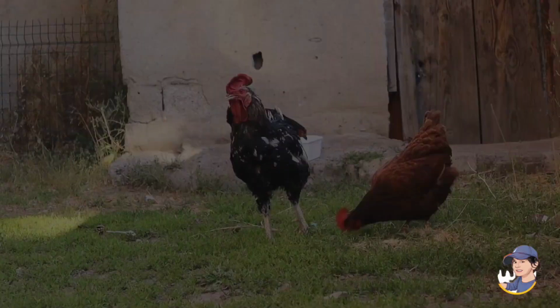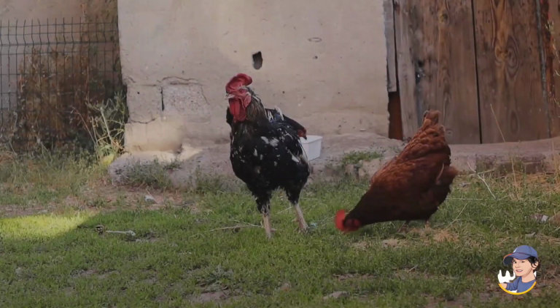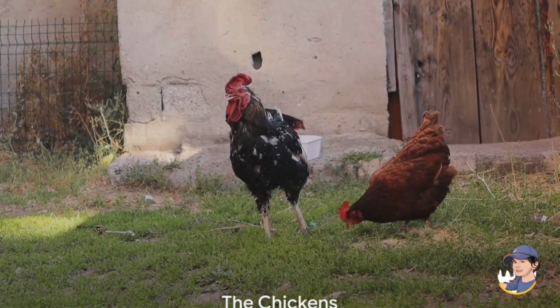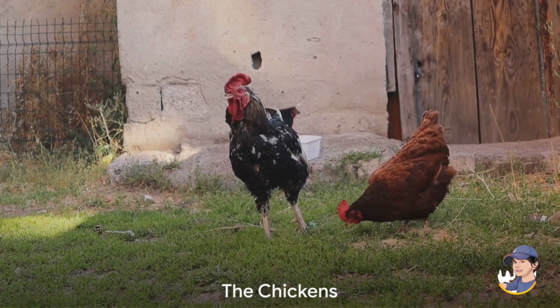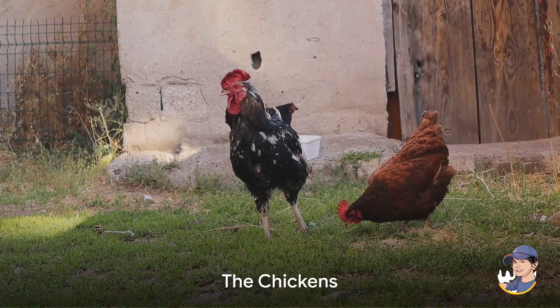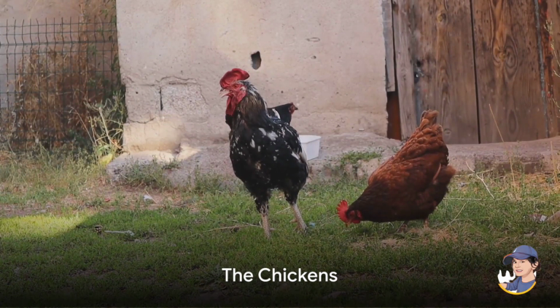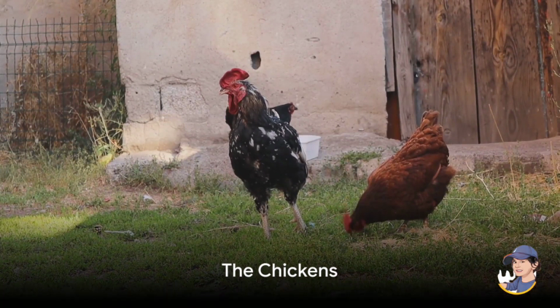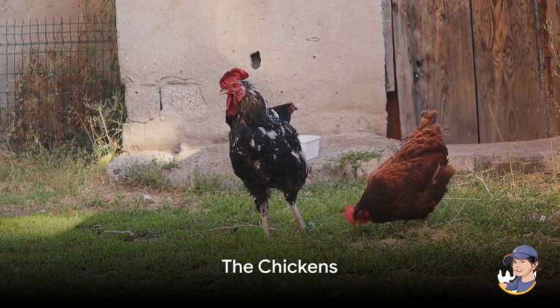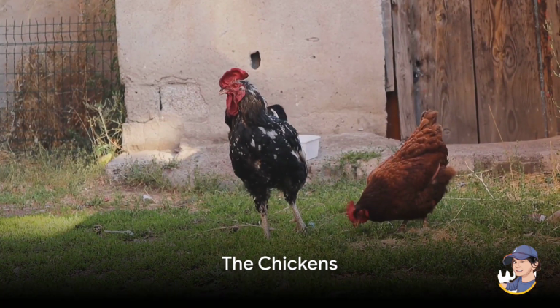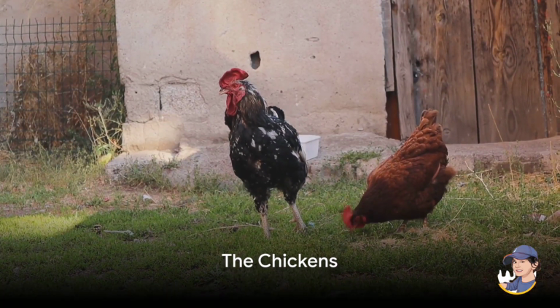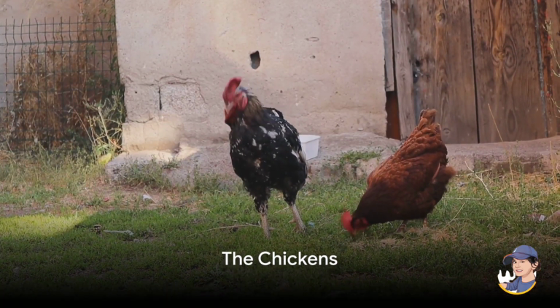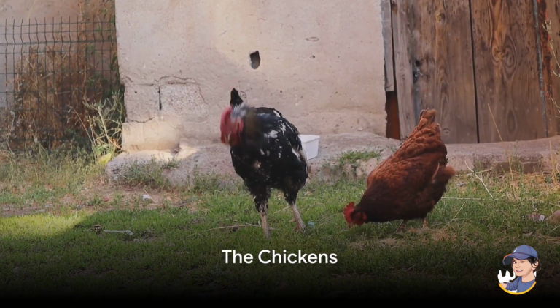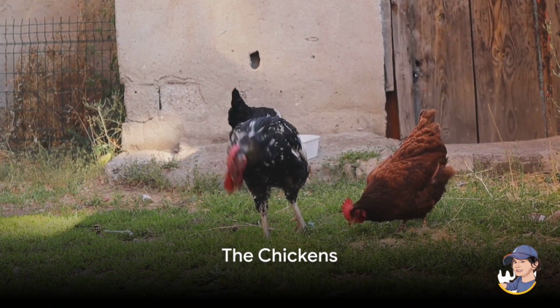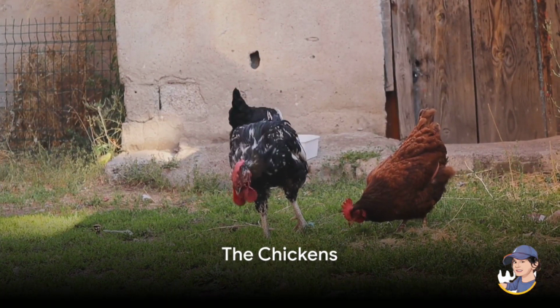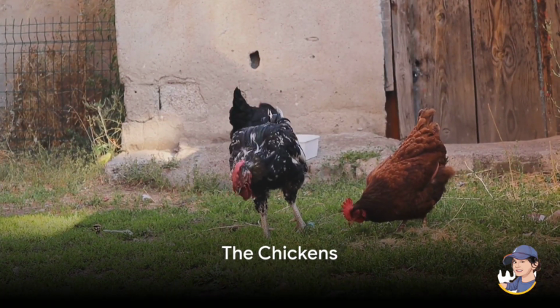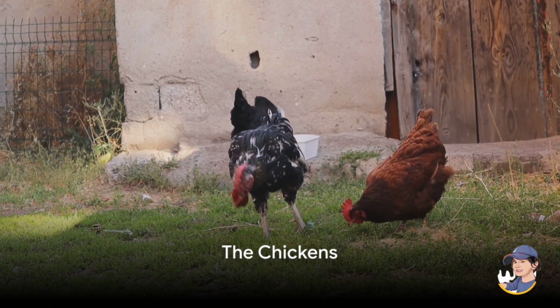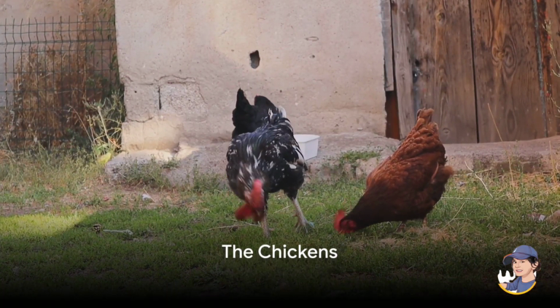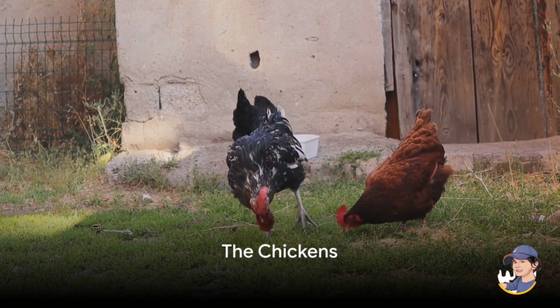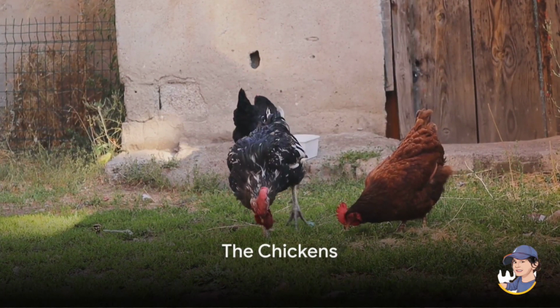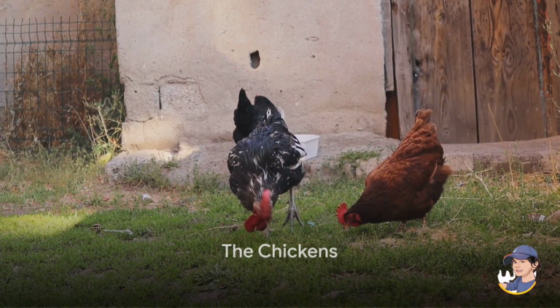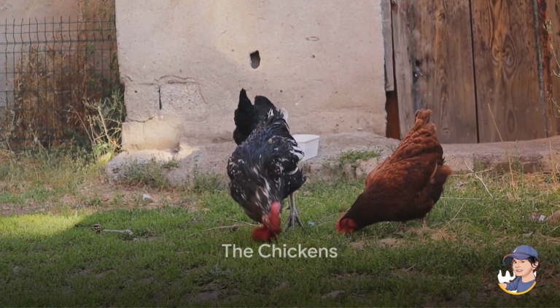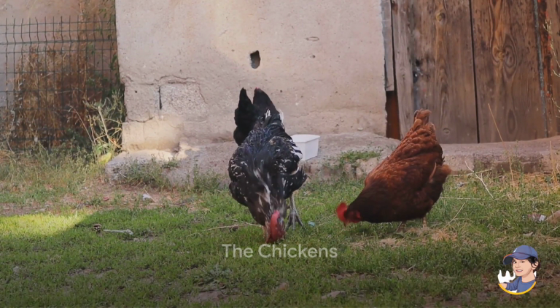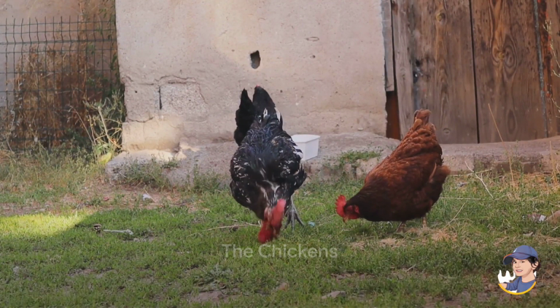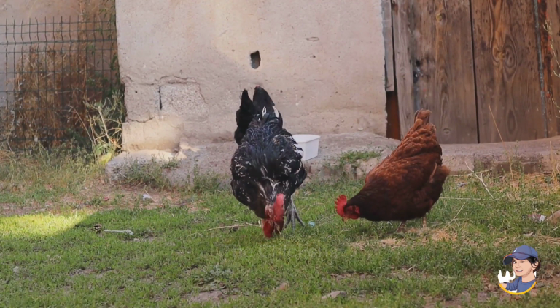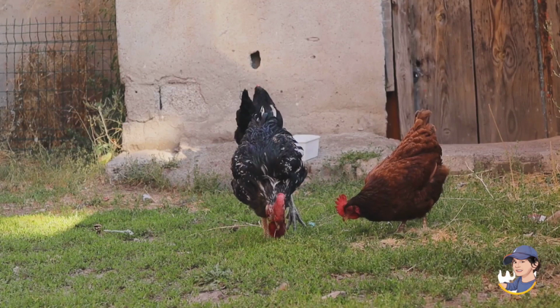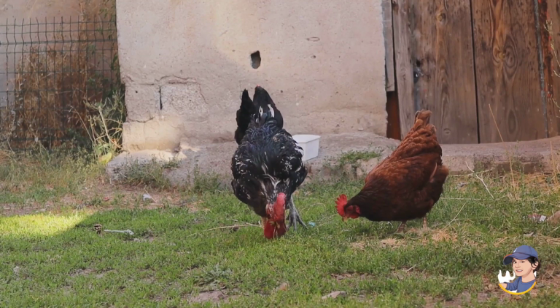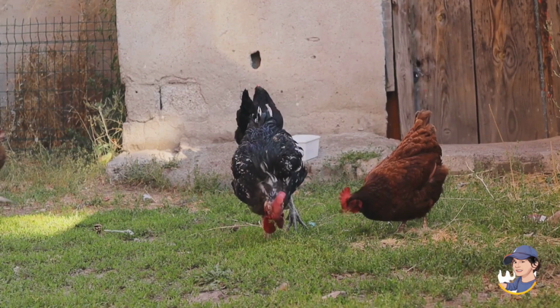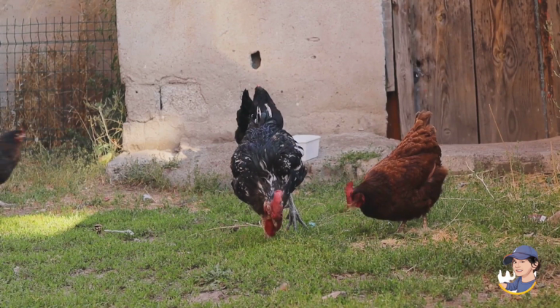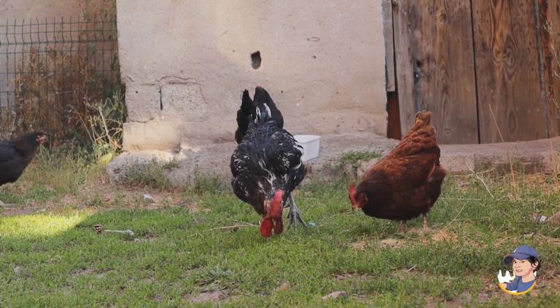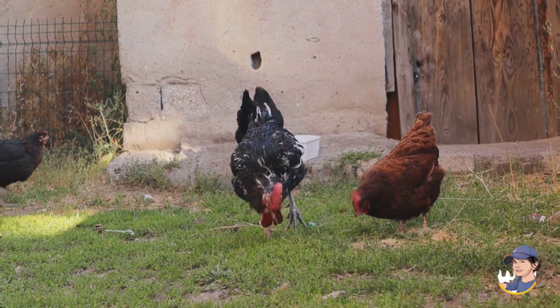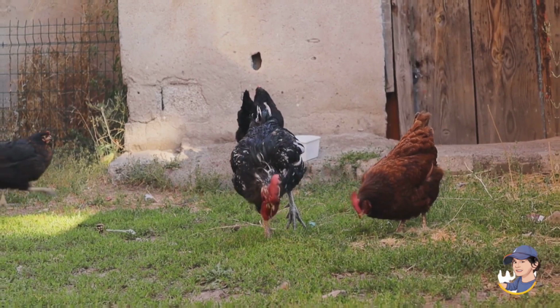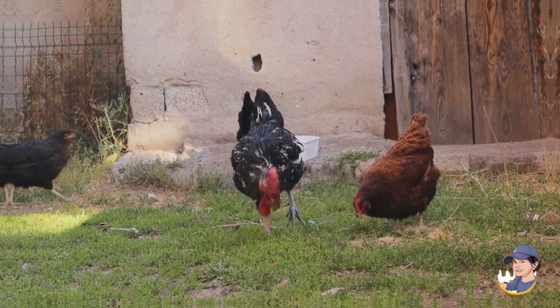Get to know the chickens. Chickens are excellent egg layers, and they cluck and scratch around the farmyard.